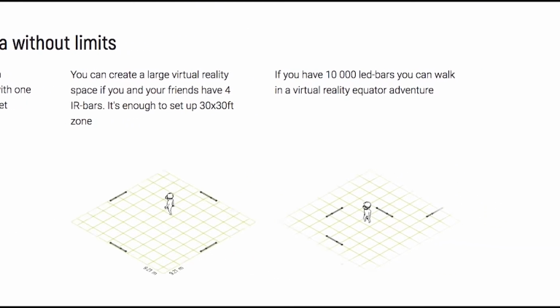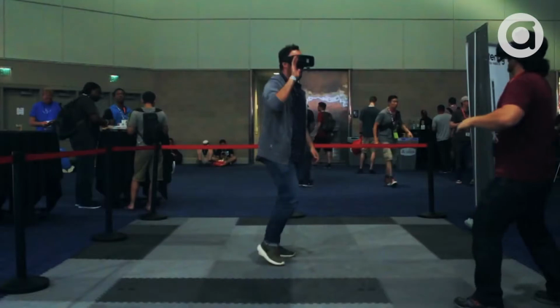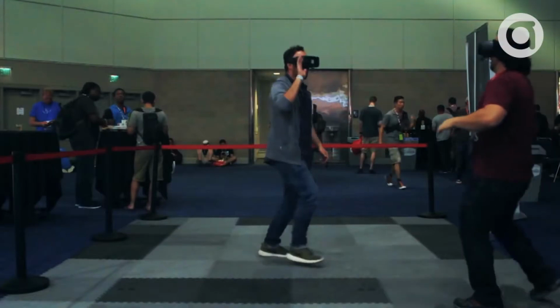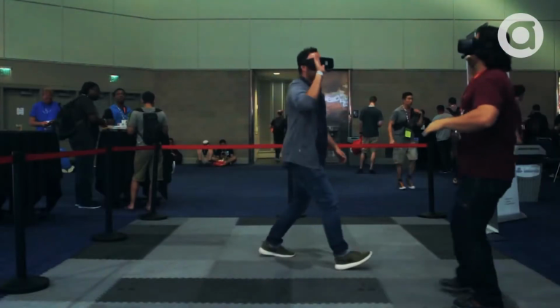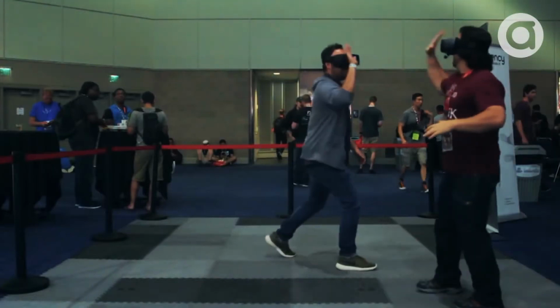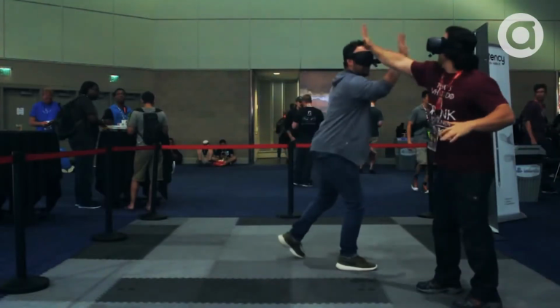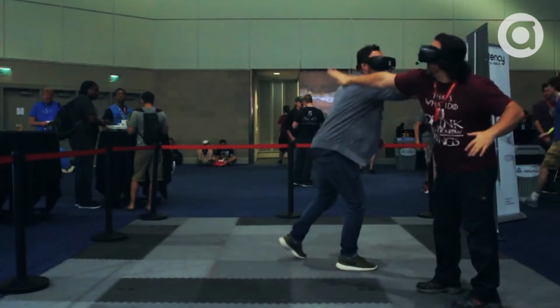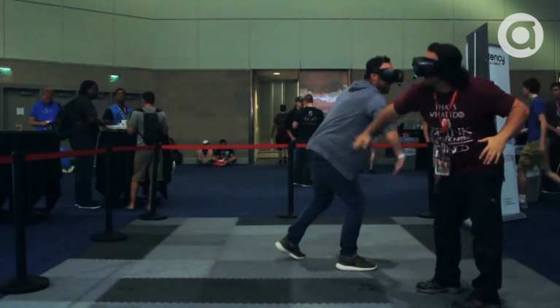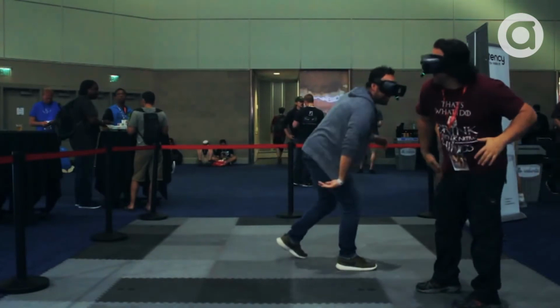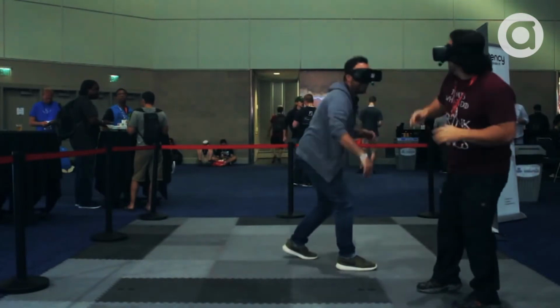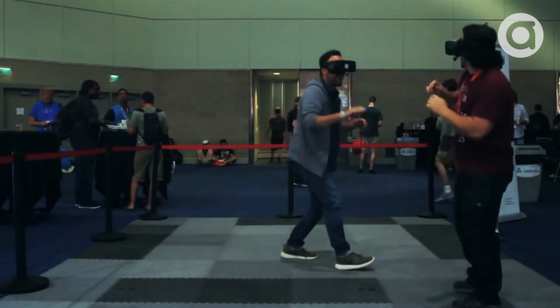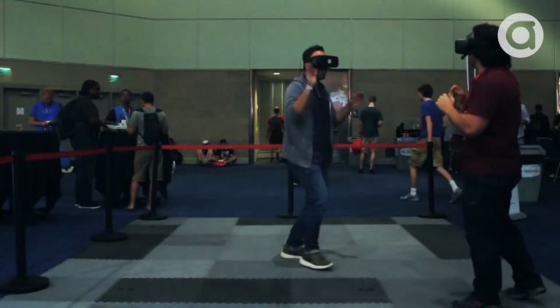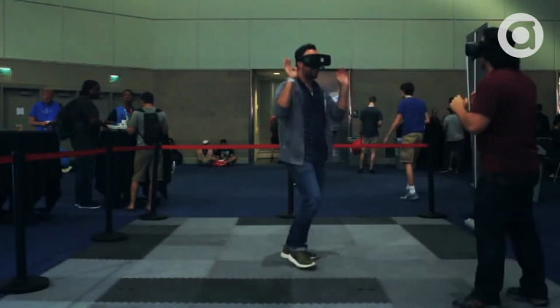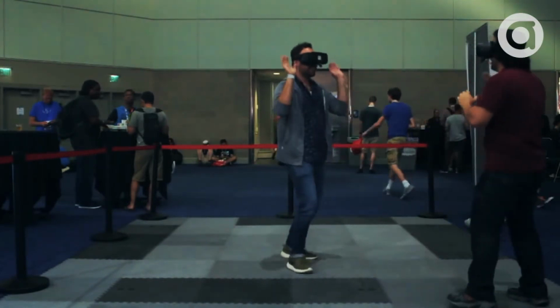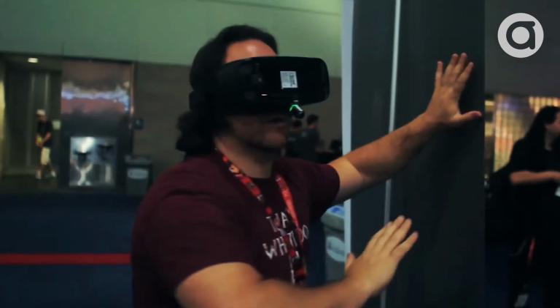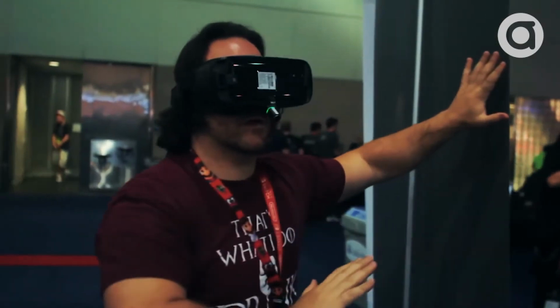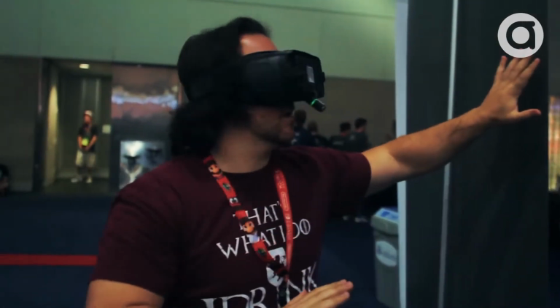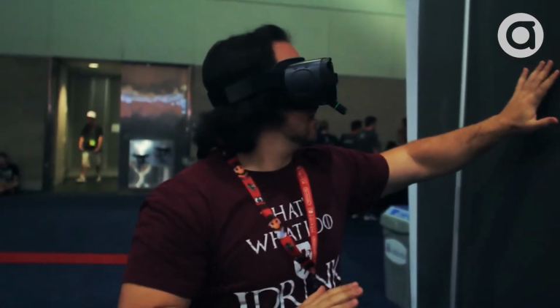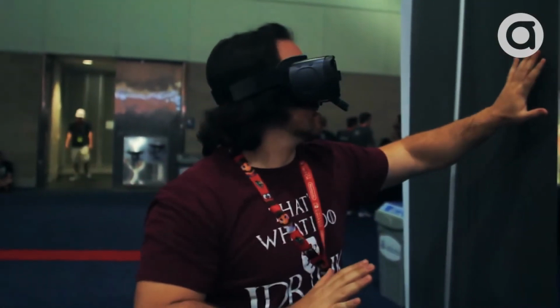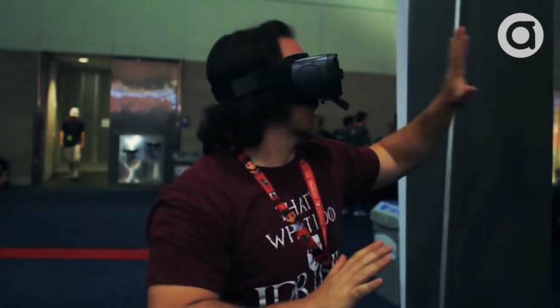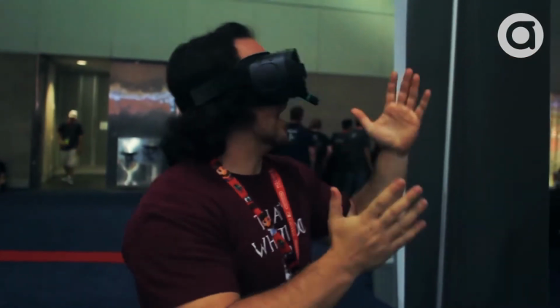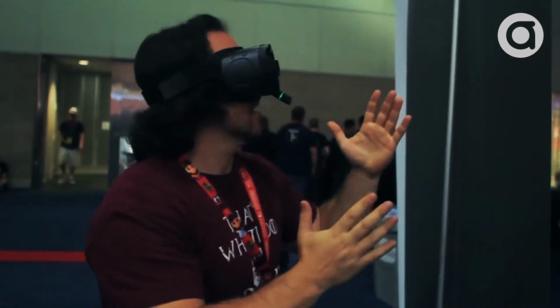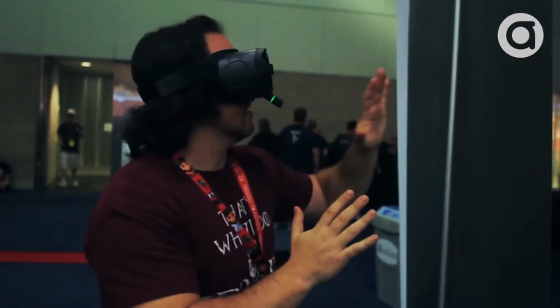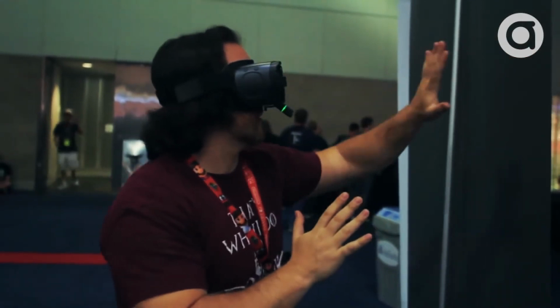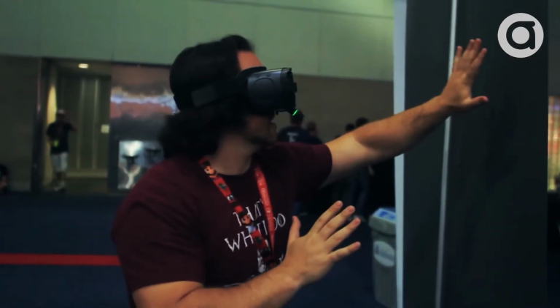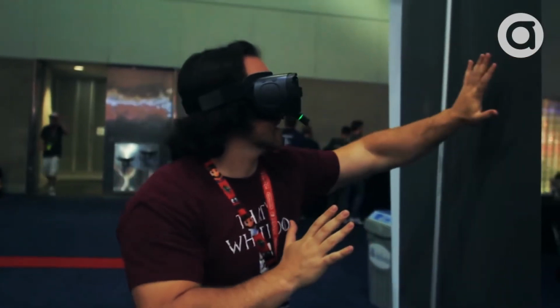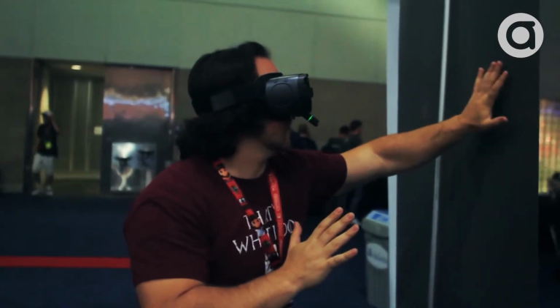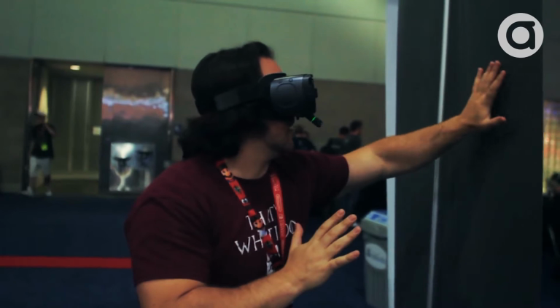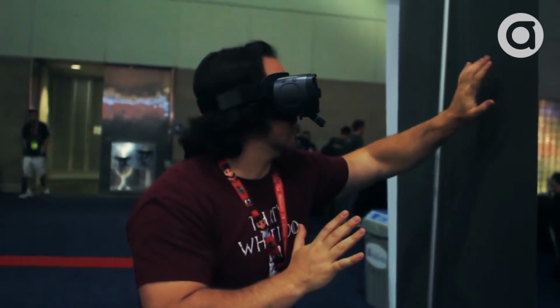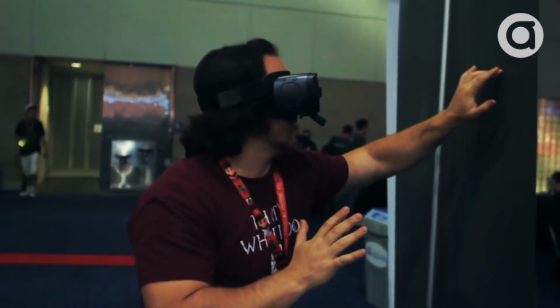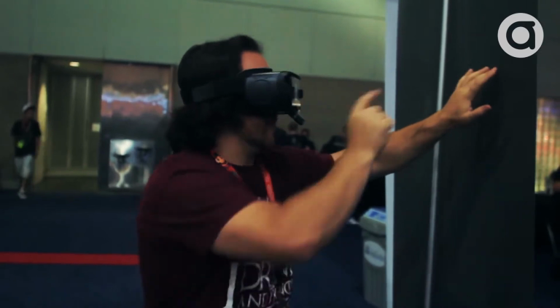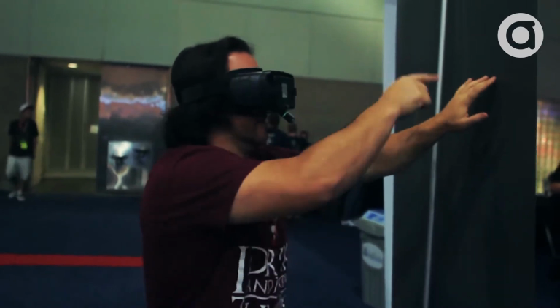Did I mention it was multi-user, too? All in all, it's exciting to see this significant jump in the easily accessible mobile VR domain.